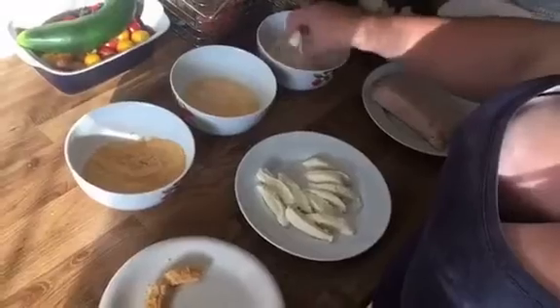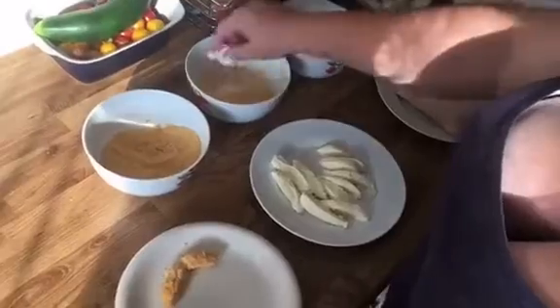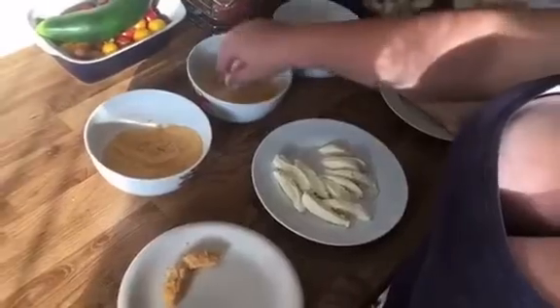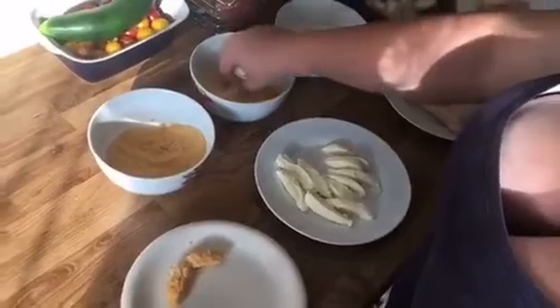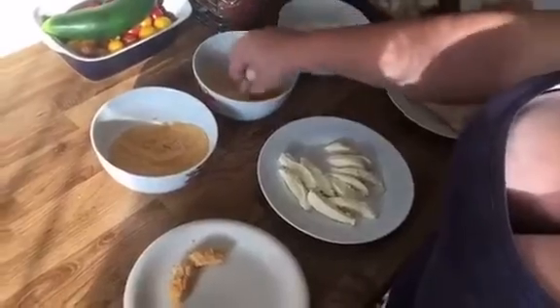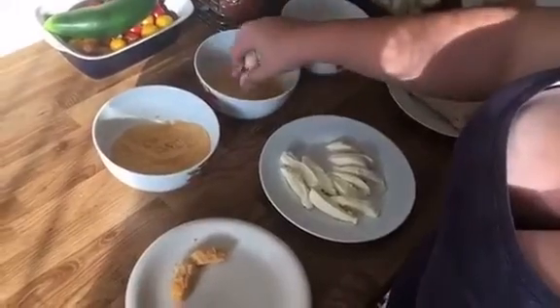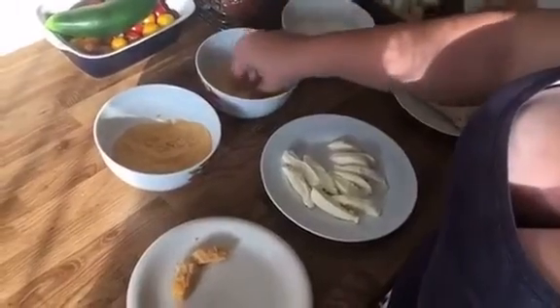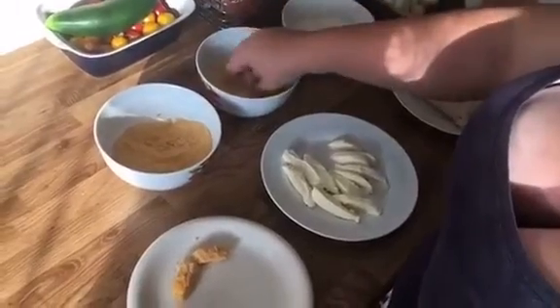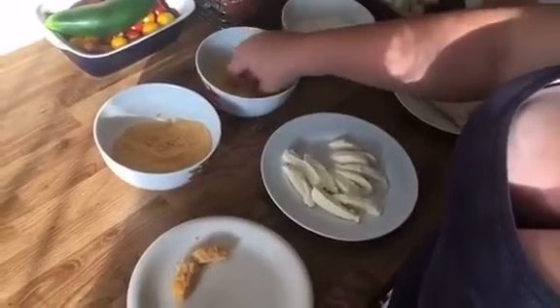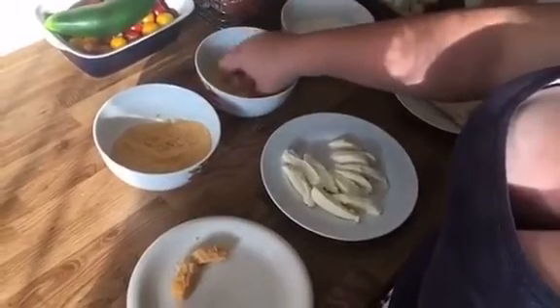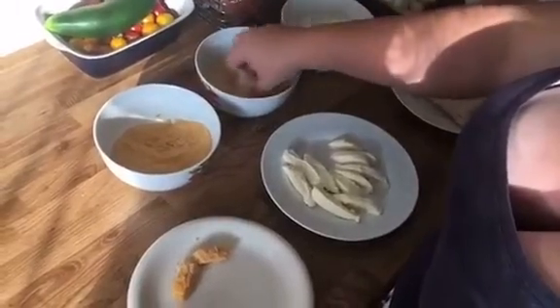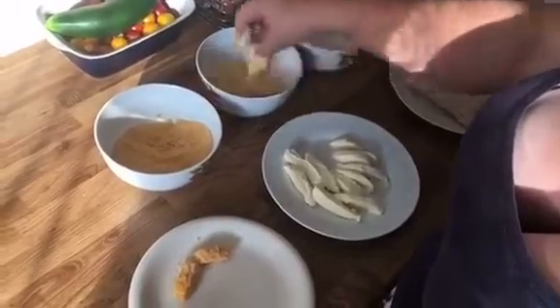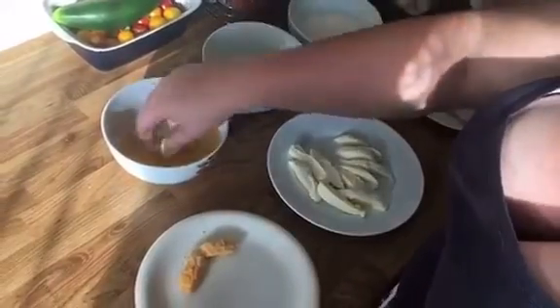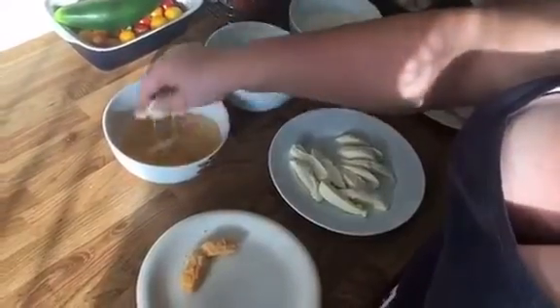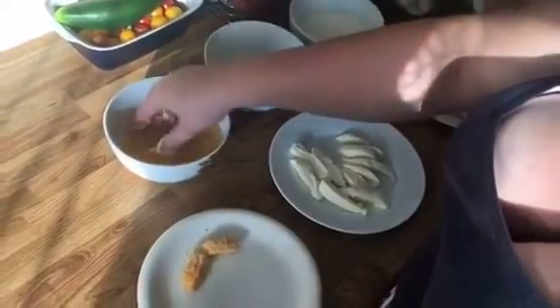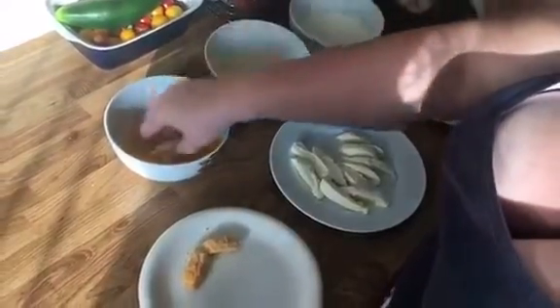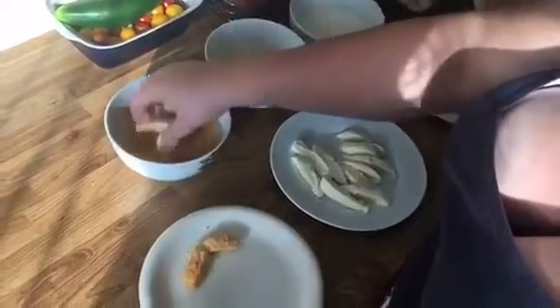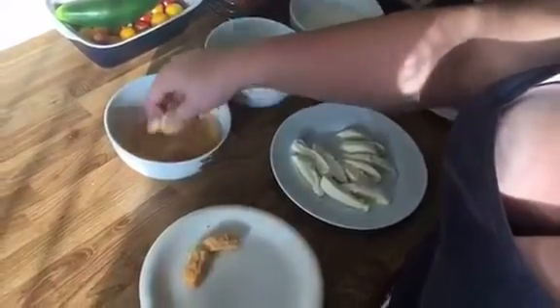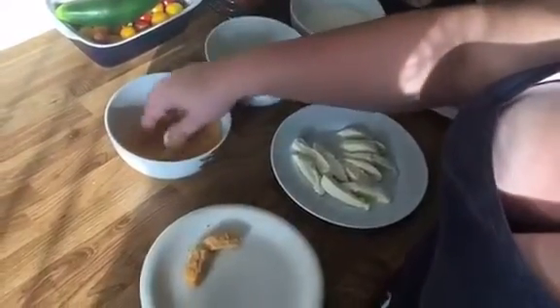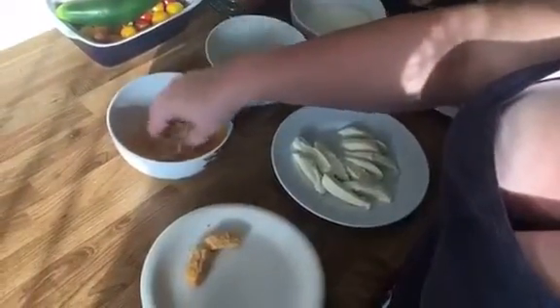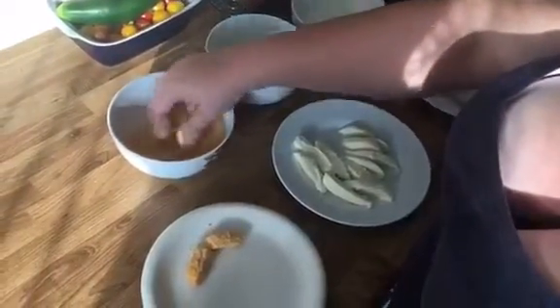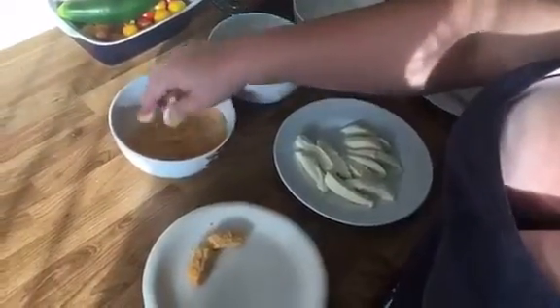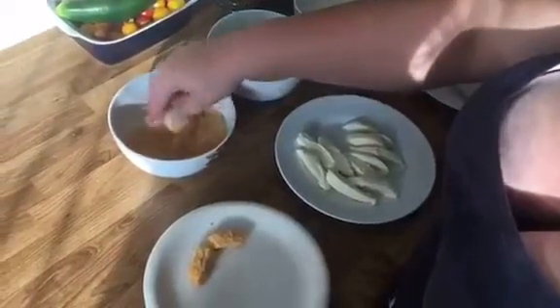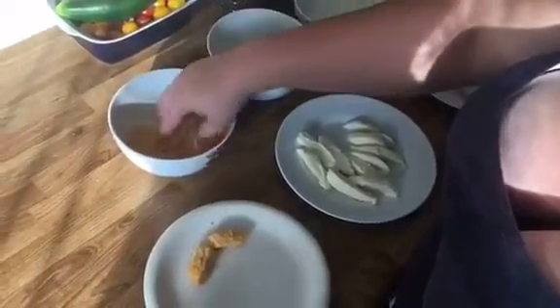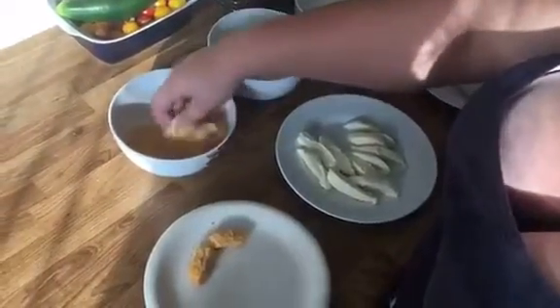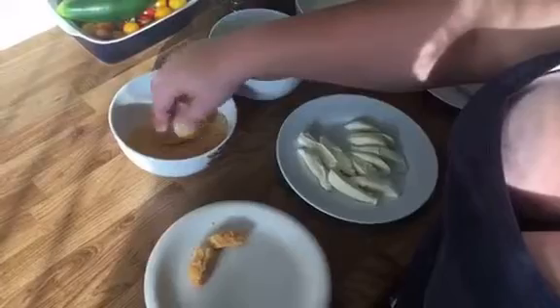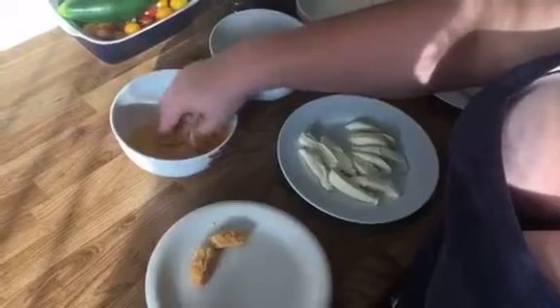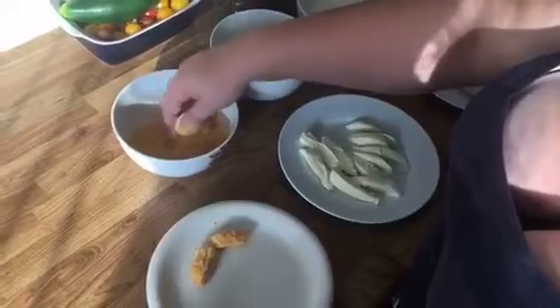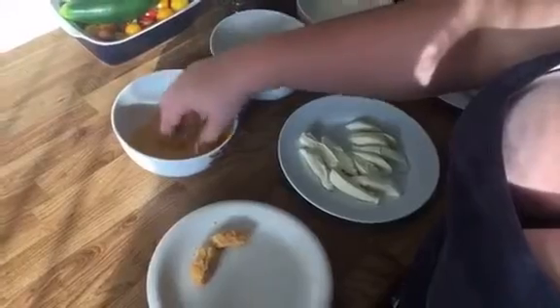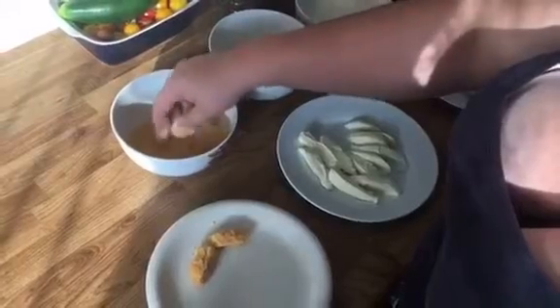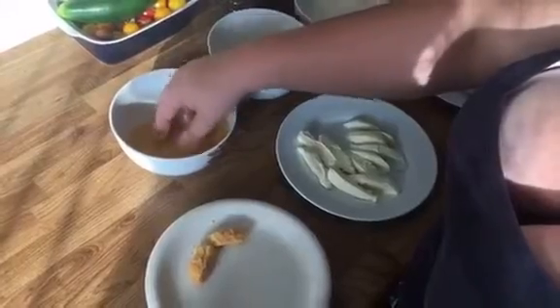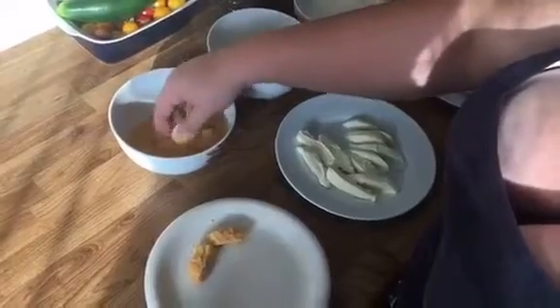Into the egg wash, into the bread crumbs, get all coated up there nicely.